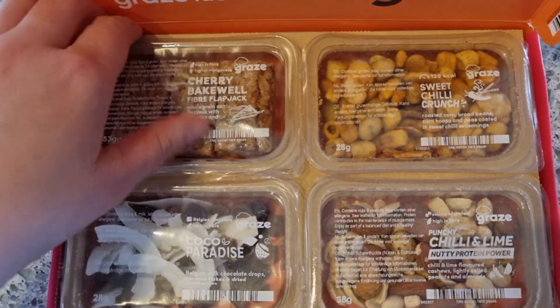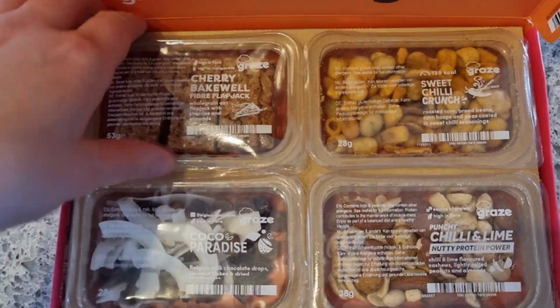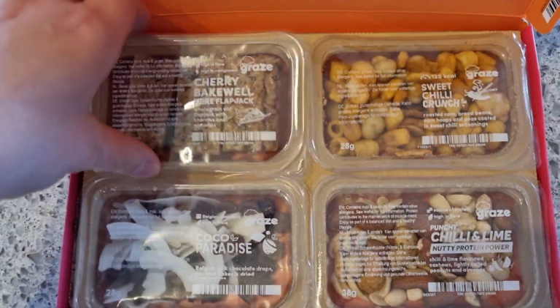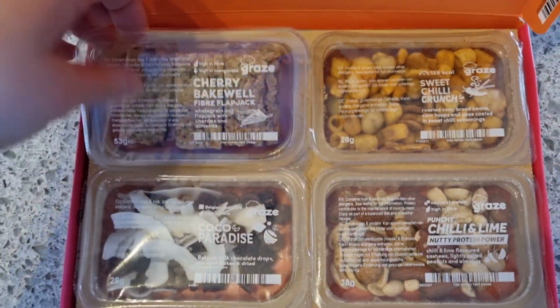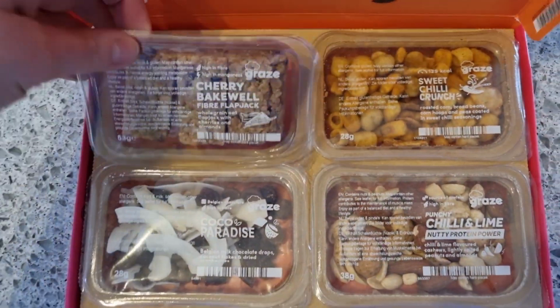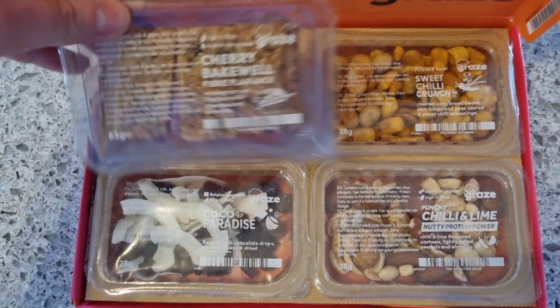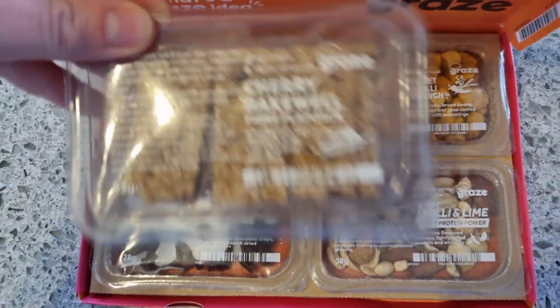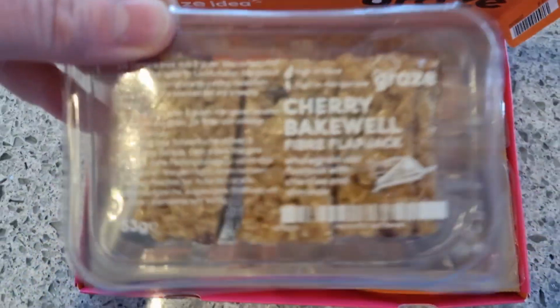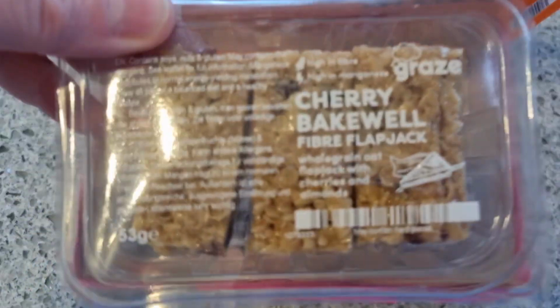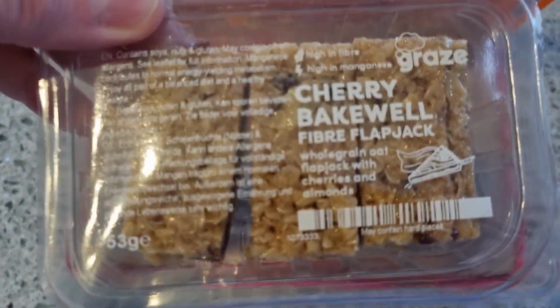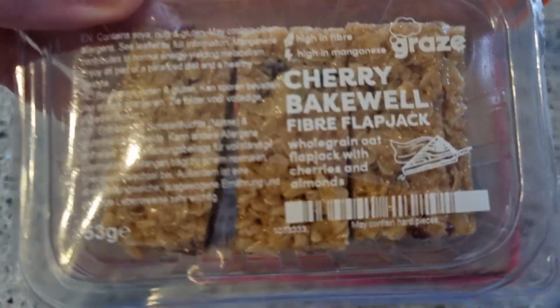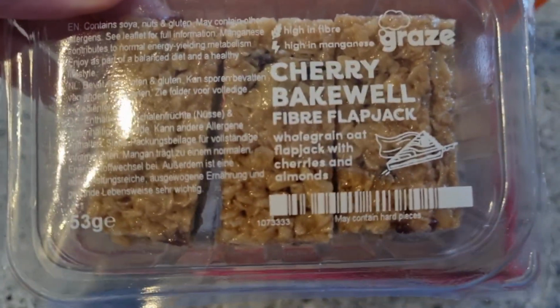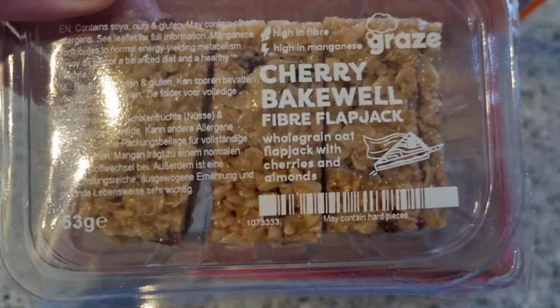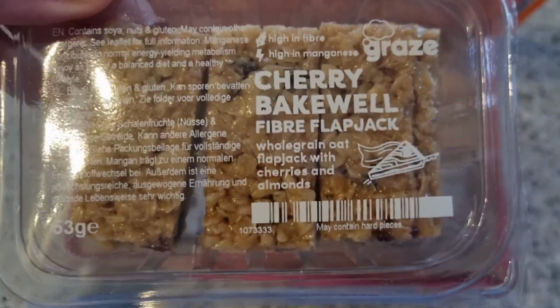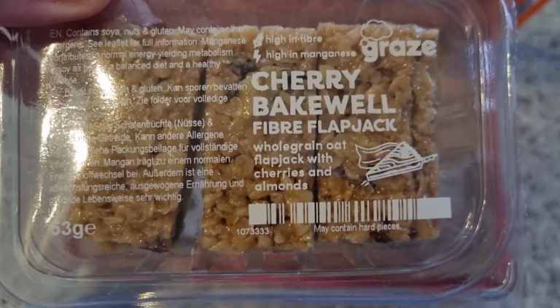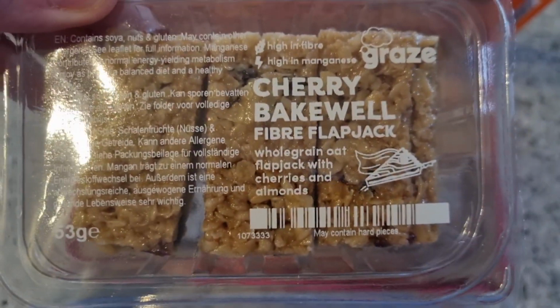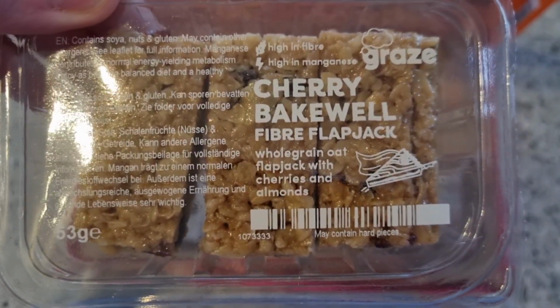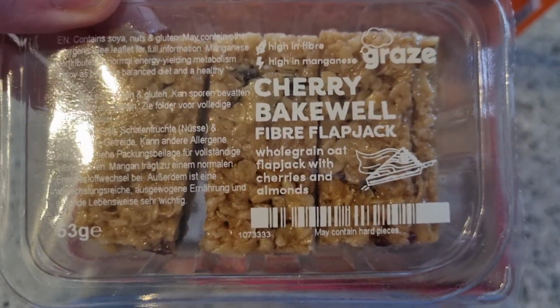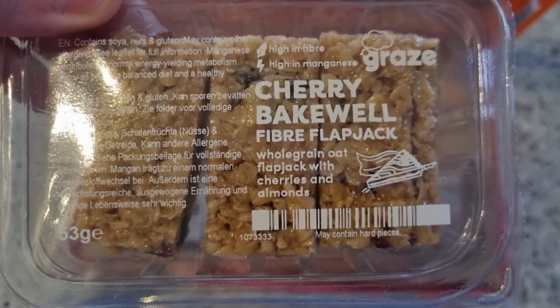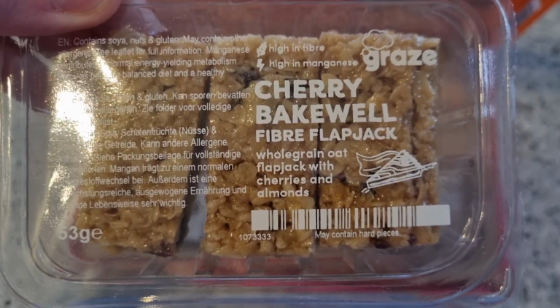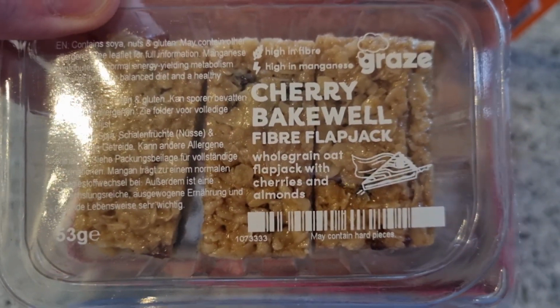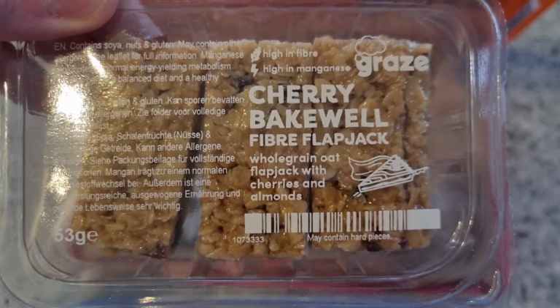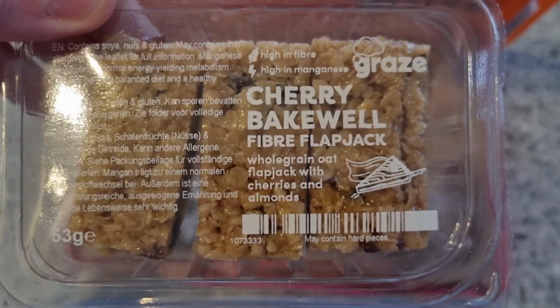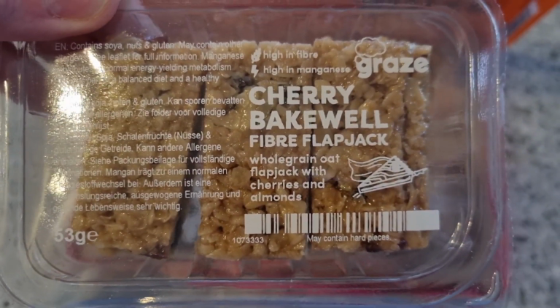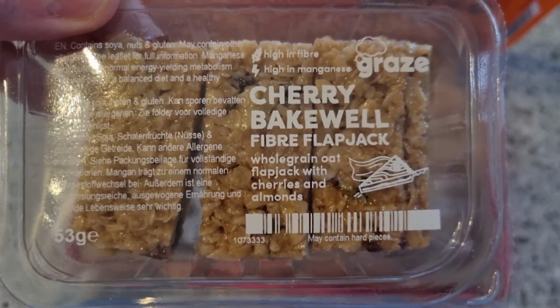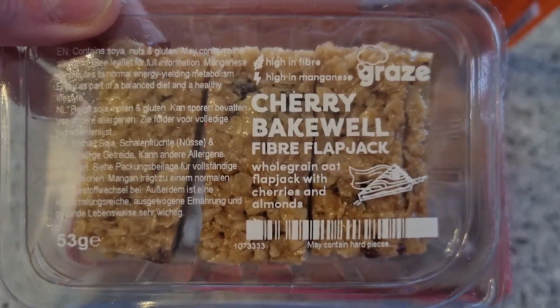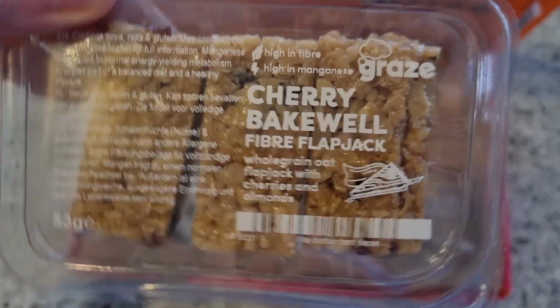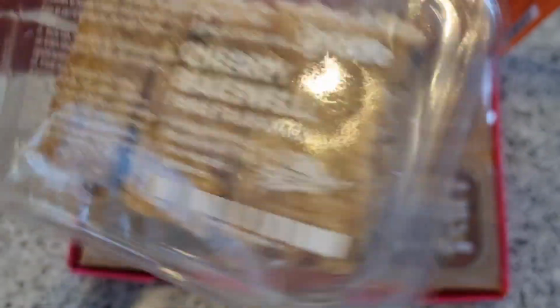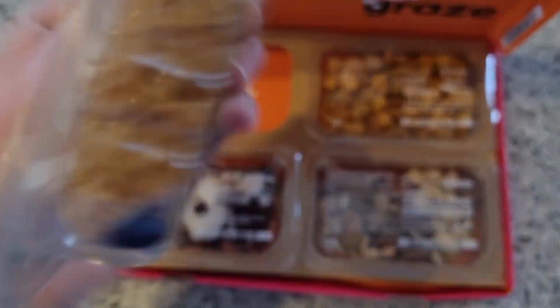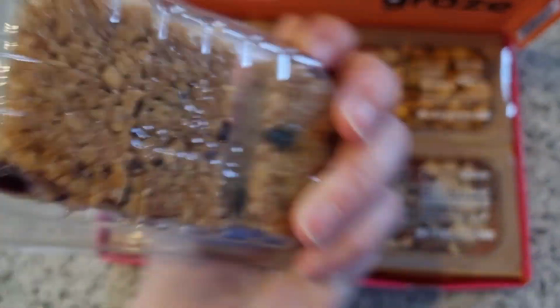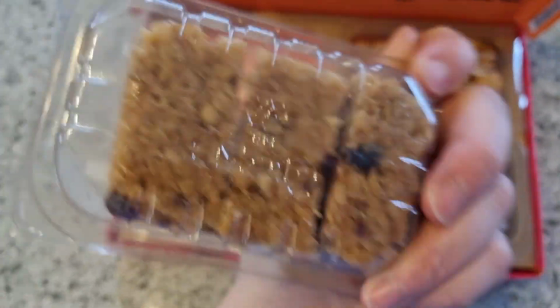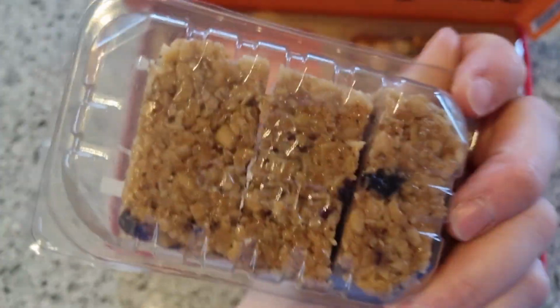We have a Cherry Bakewell fibre flapjack — a whole grain oat flapjack with cherries and almonds.